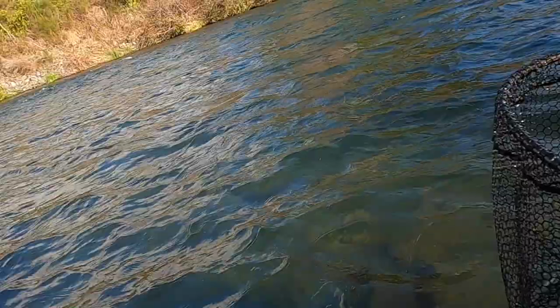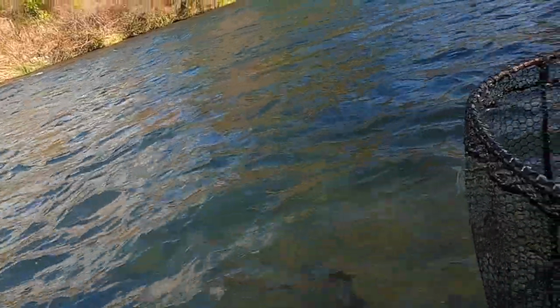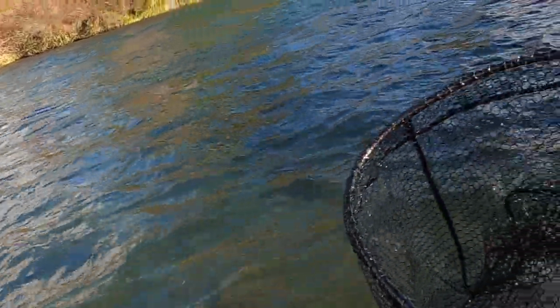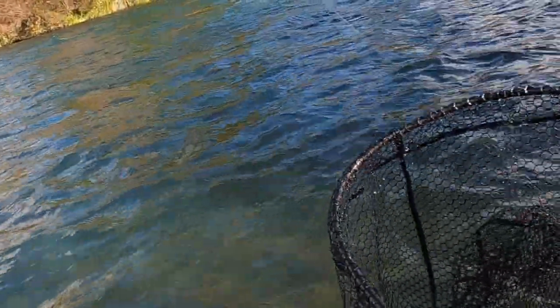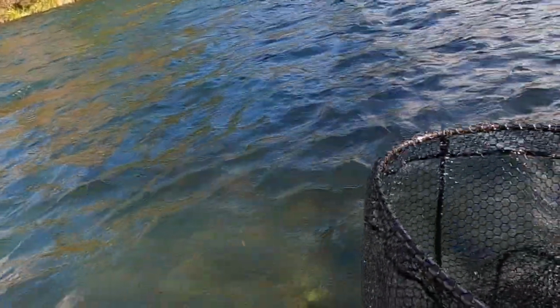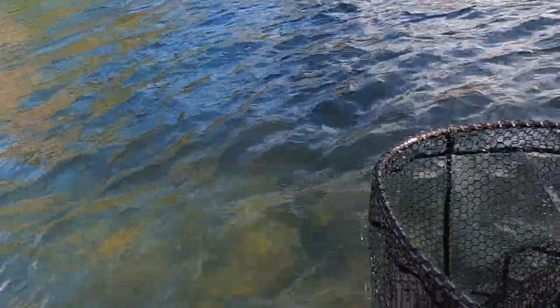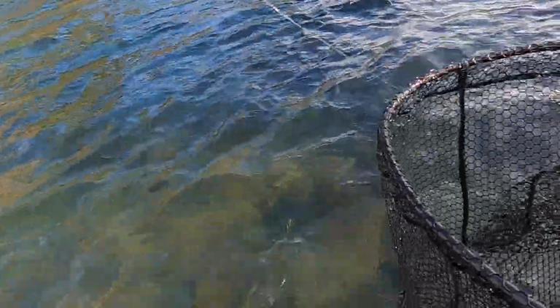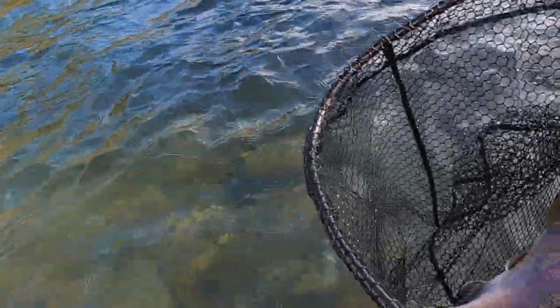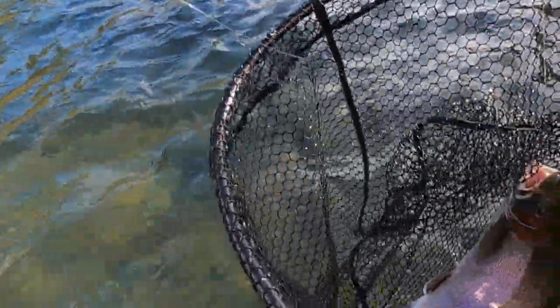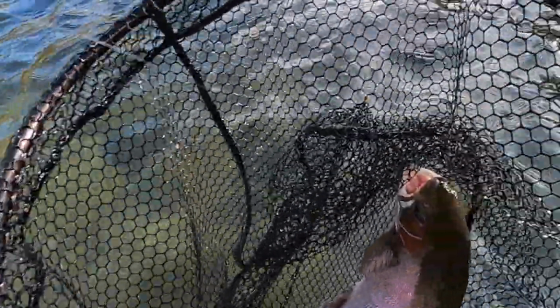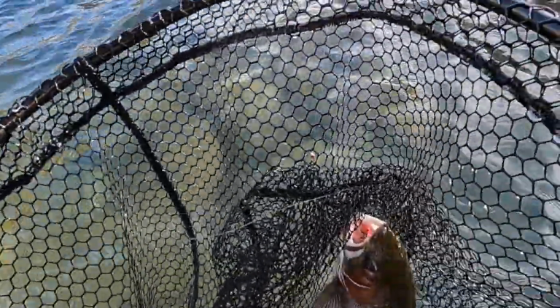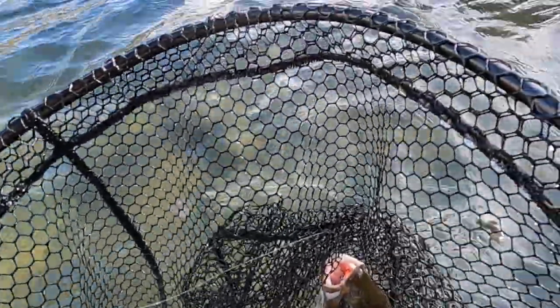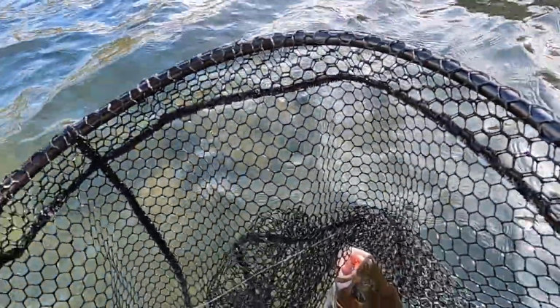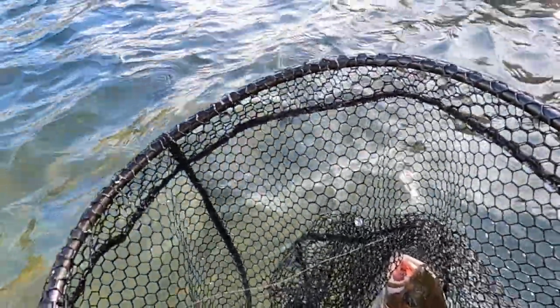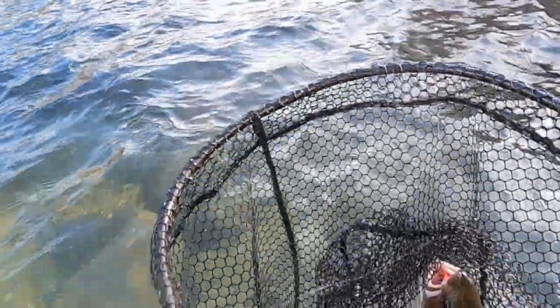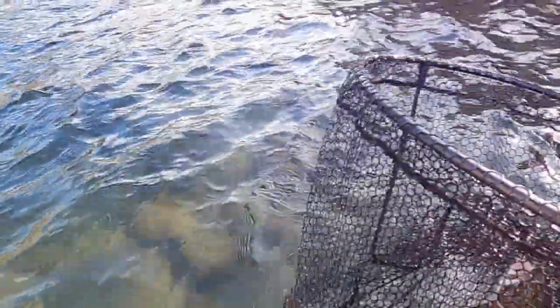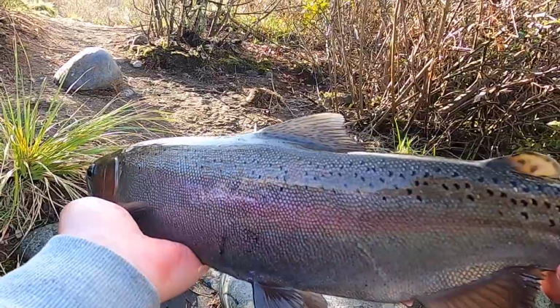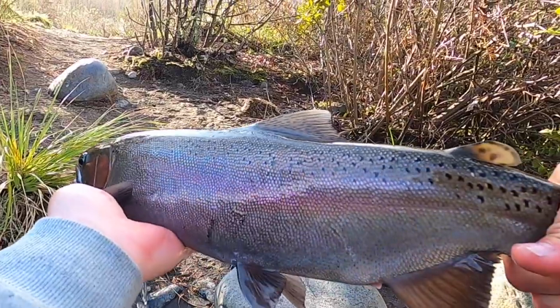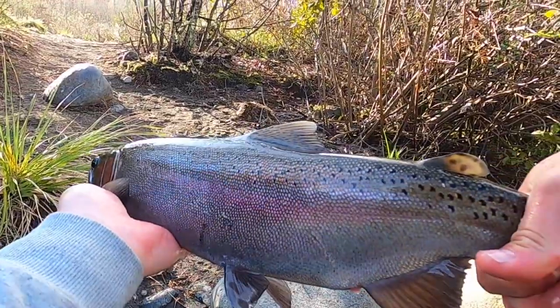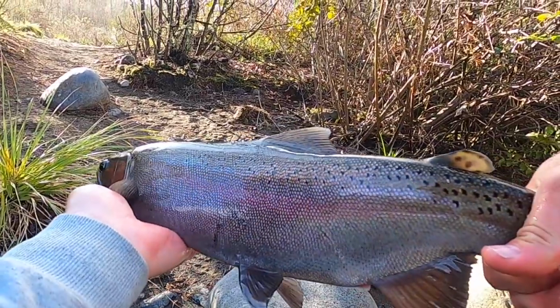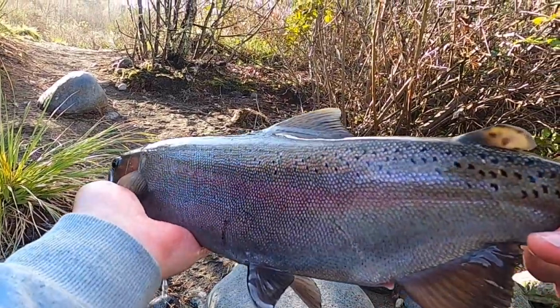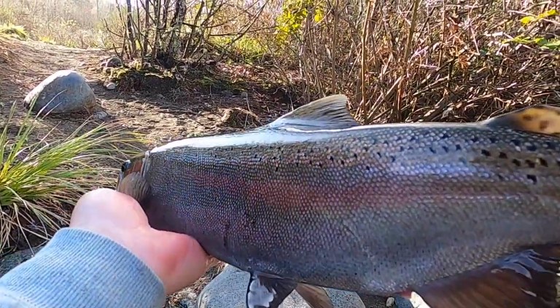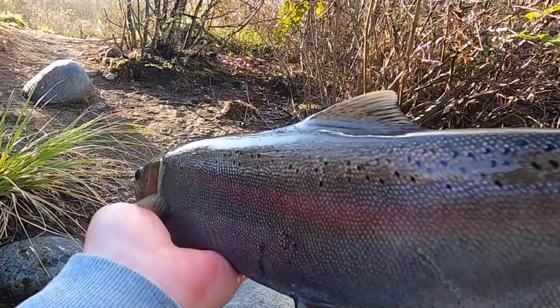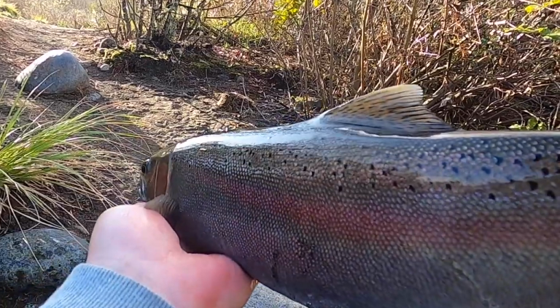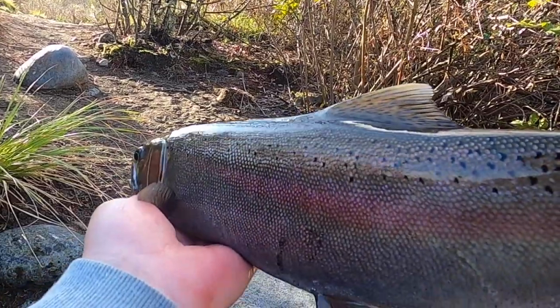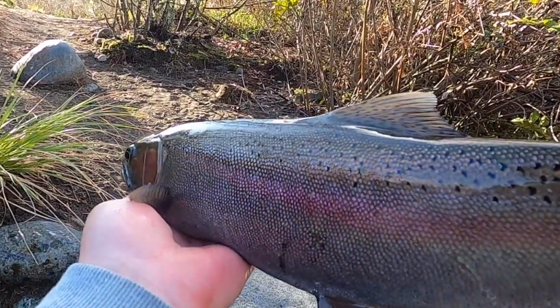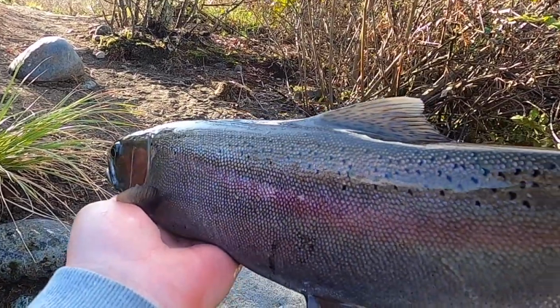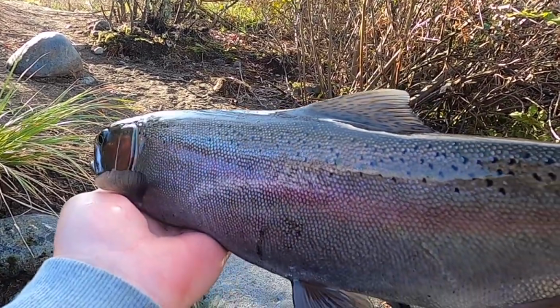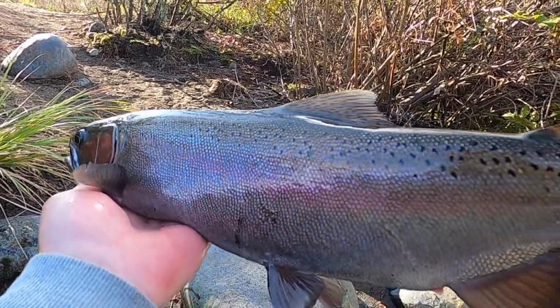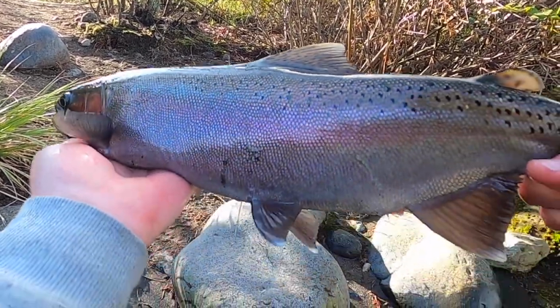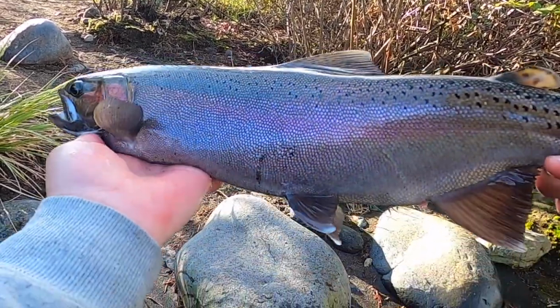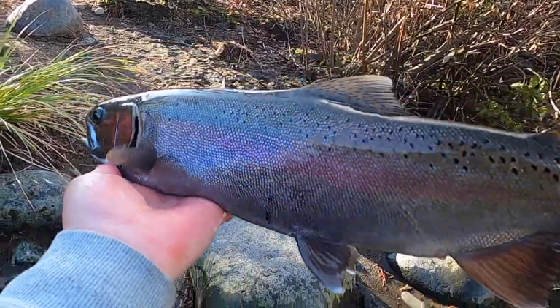Oh, that's actually quite a nice fish. There we go, have a look at that. I'm pretty happy with that.